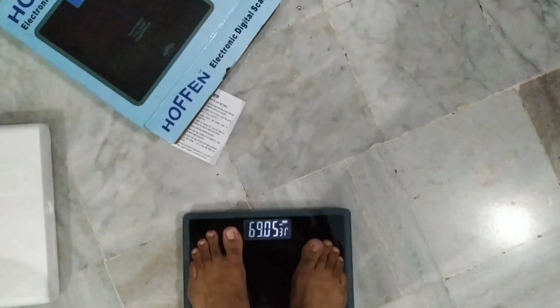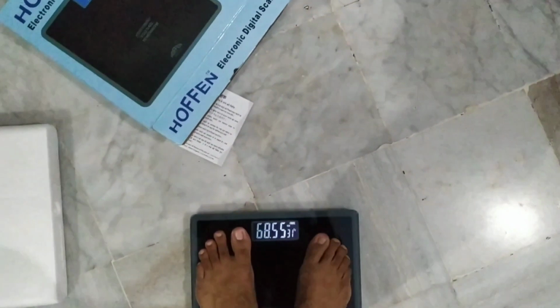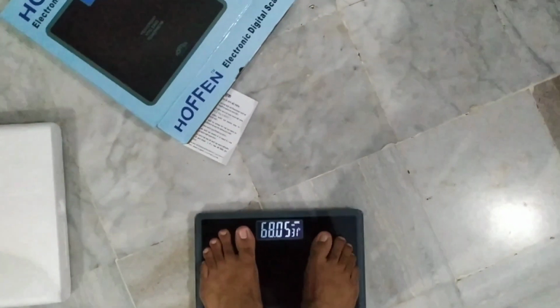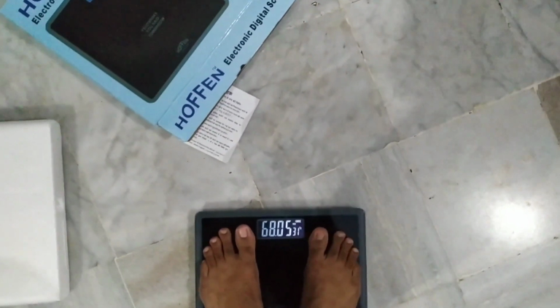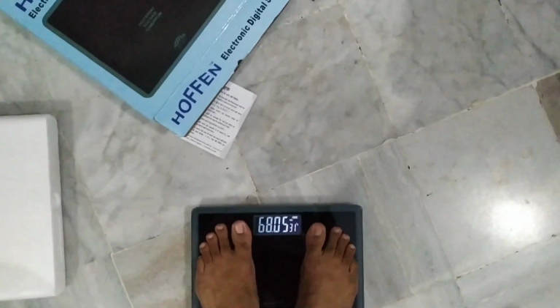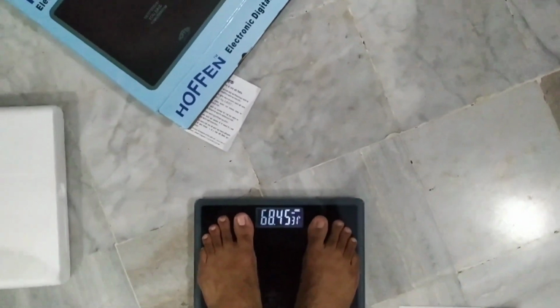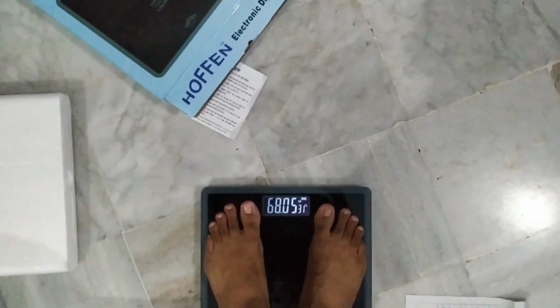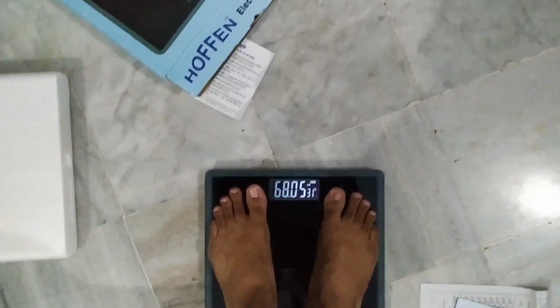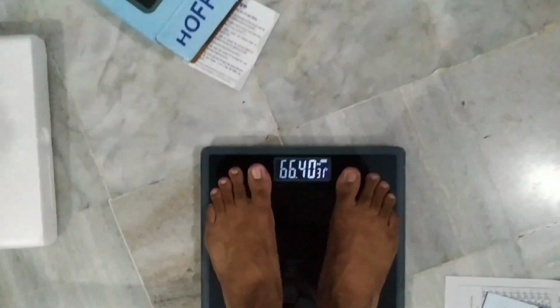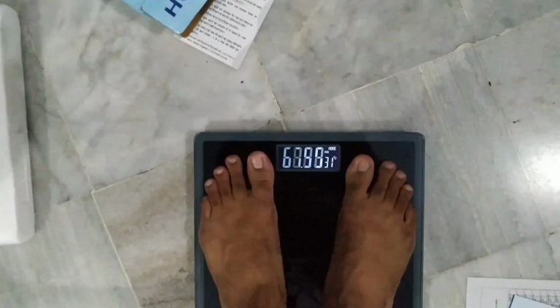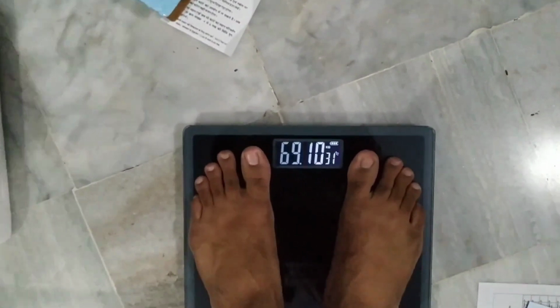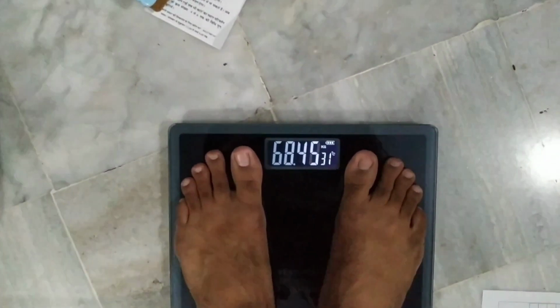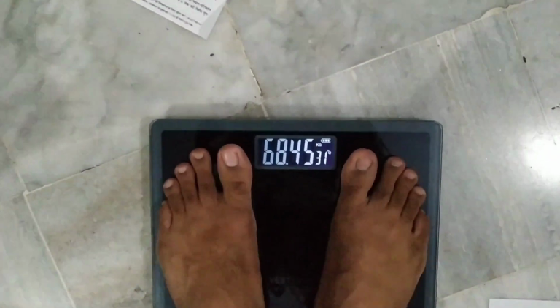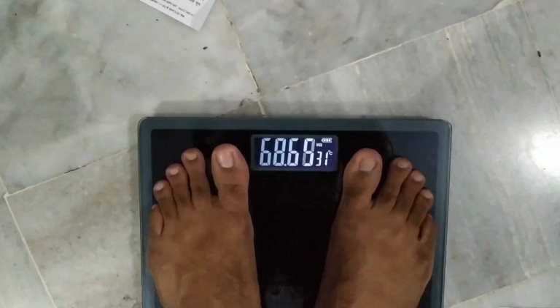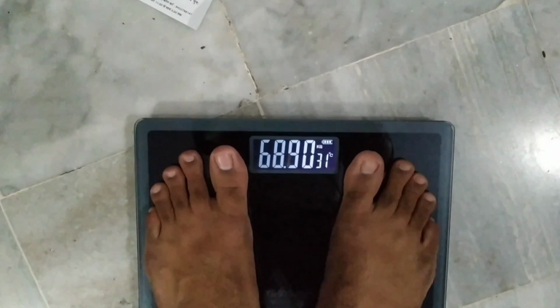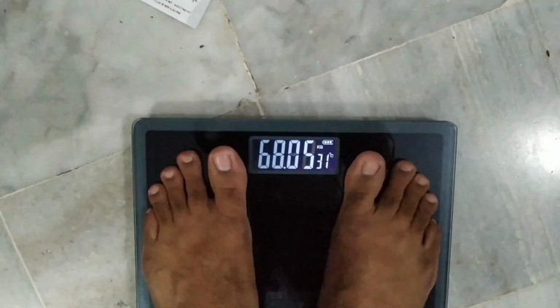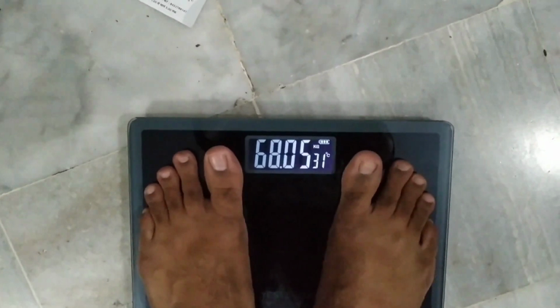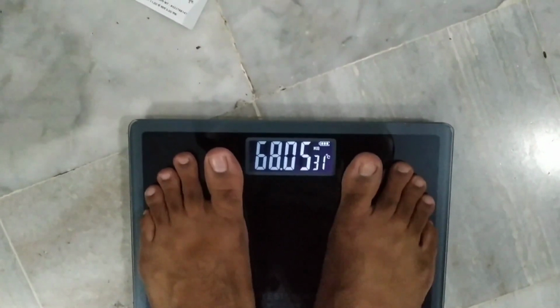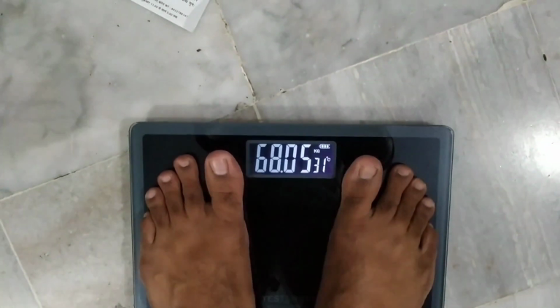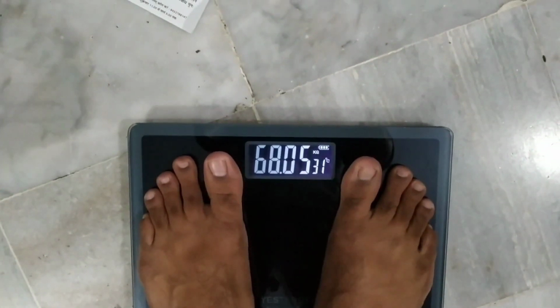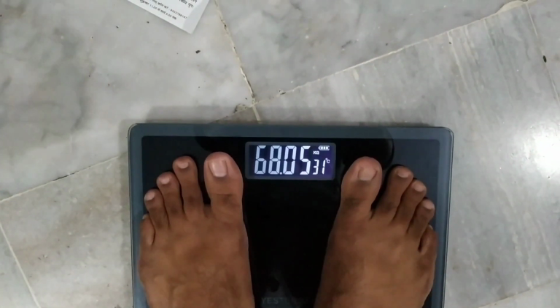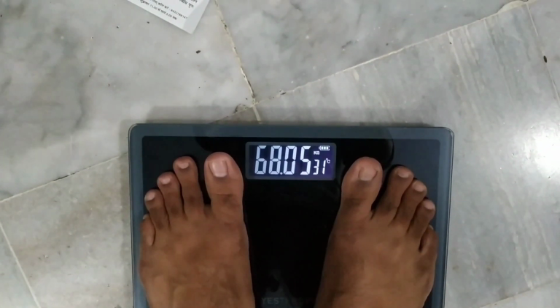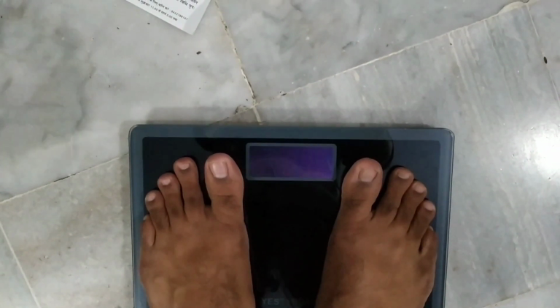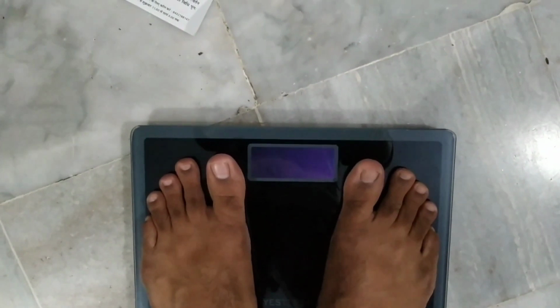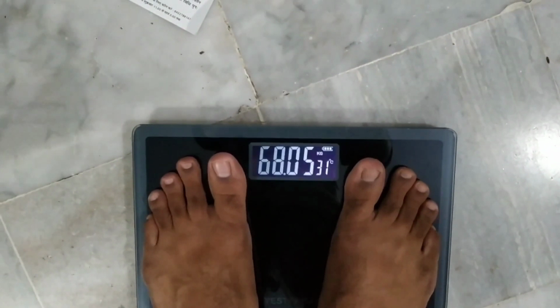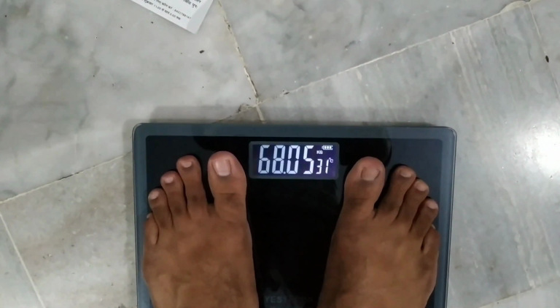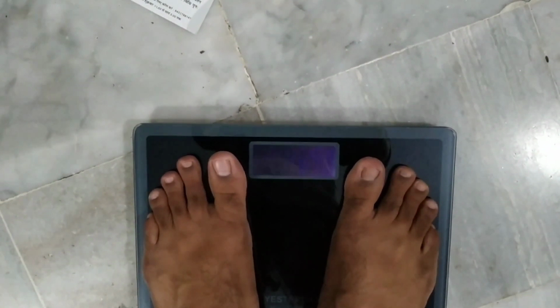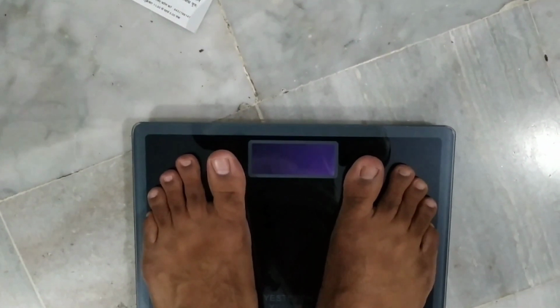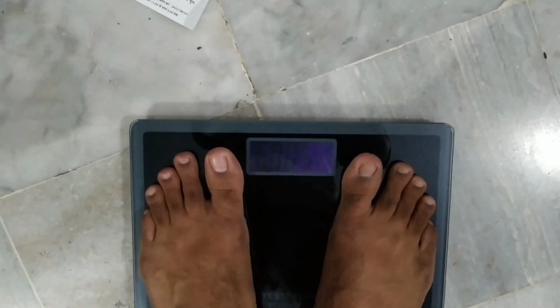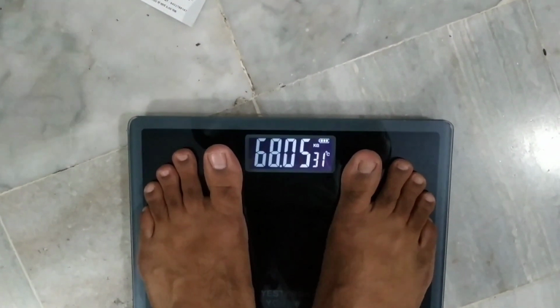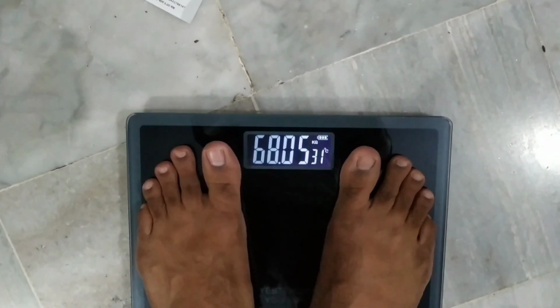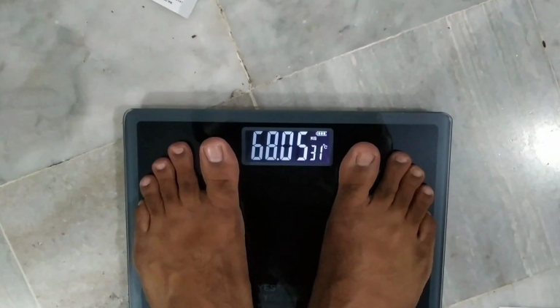I checked my weight three times and all three times it showed the same weight. So to conclude, this is the best weighing scale available in the market.